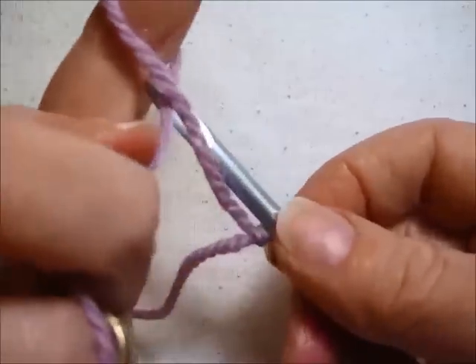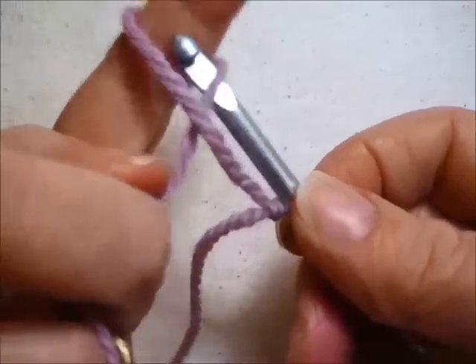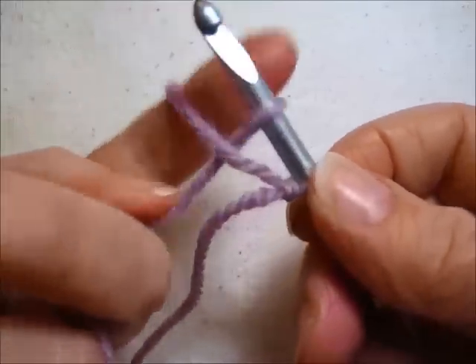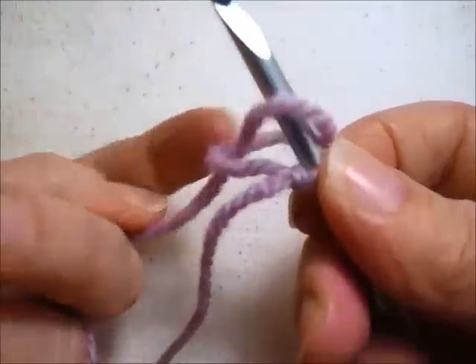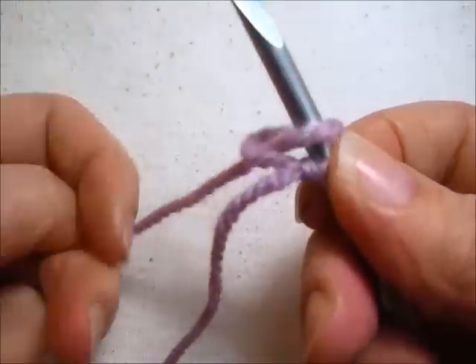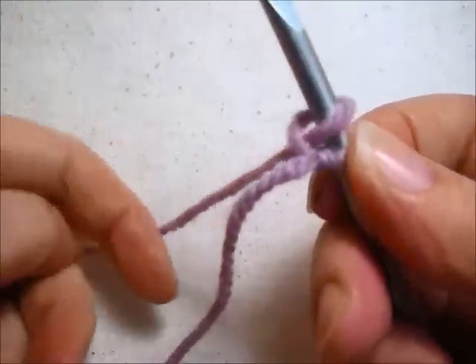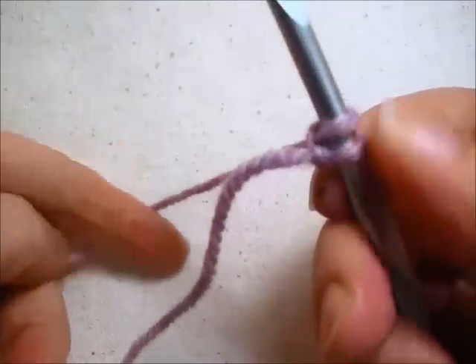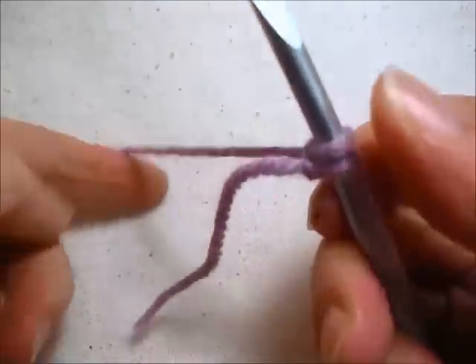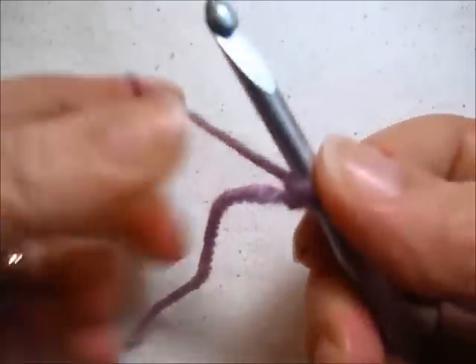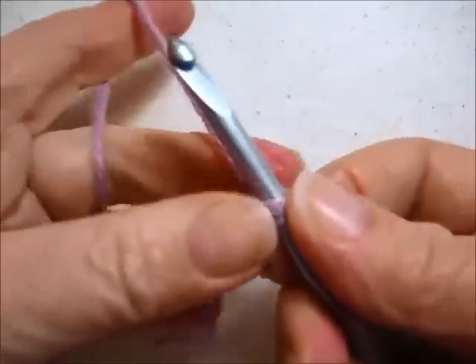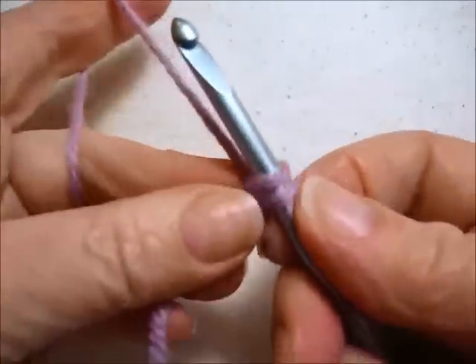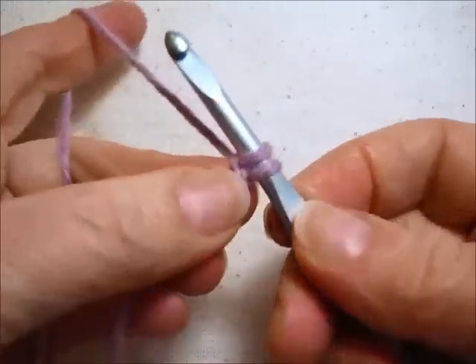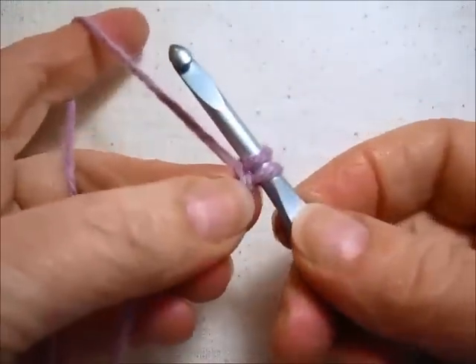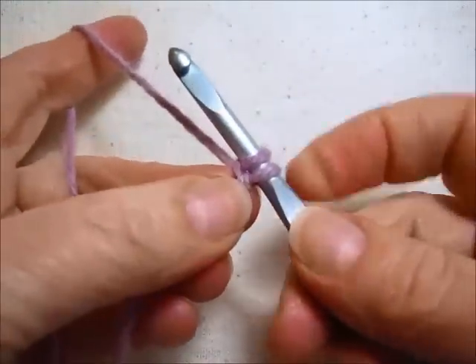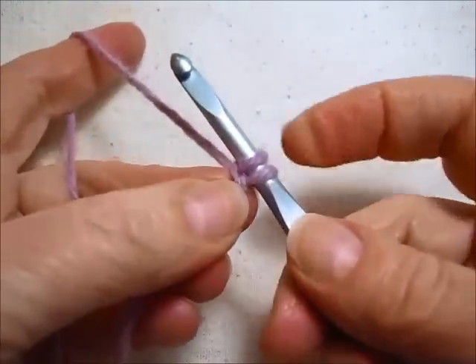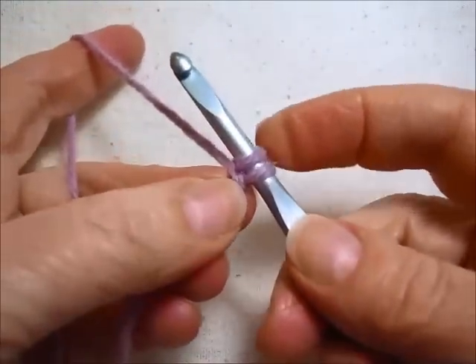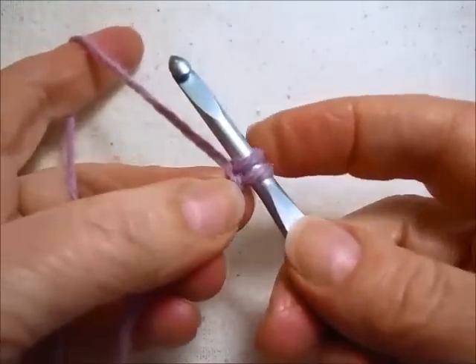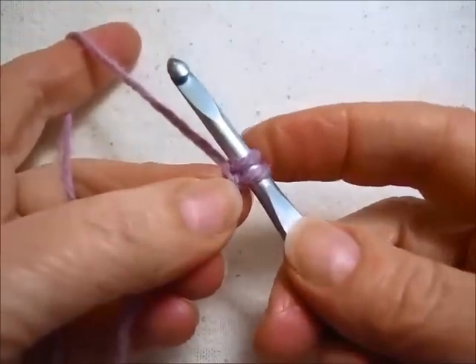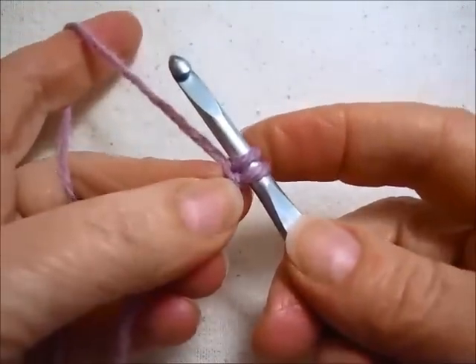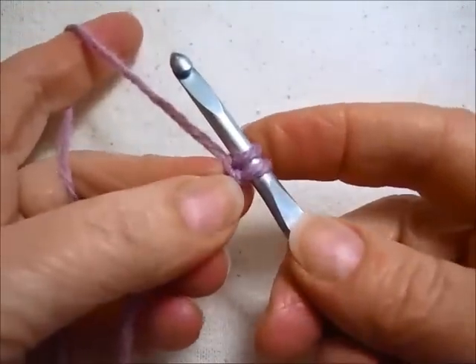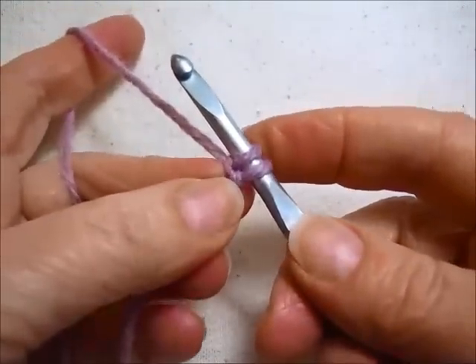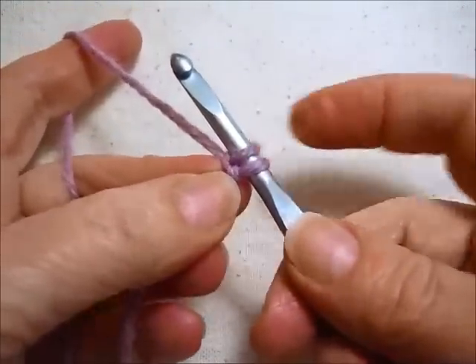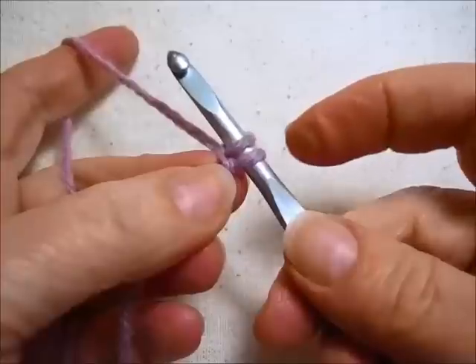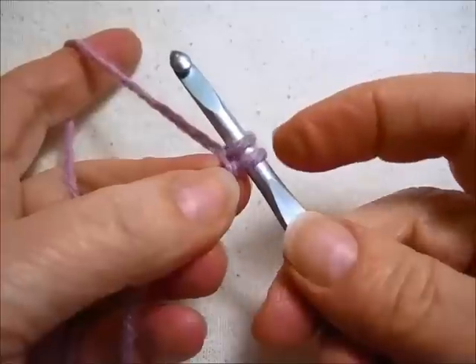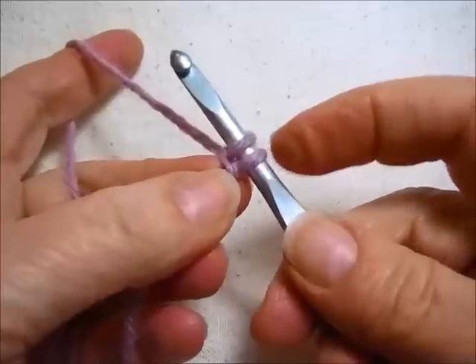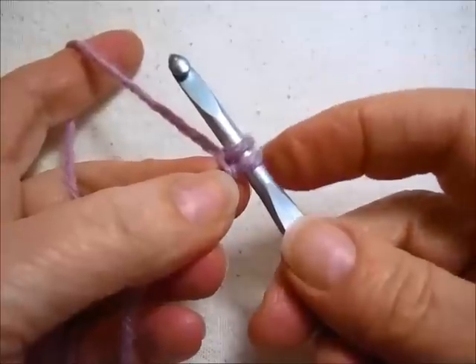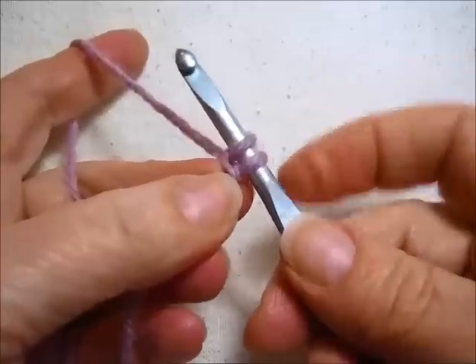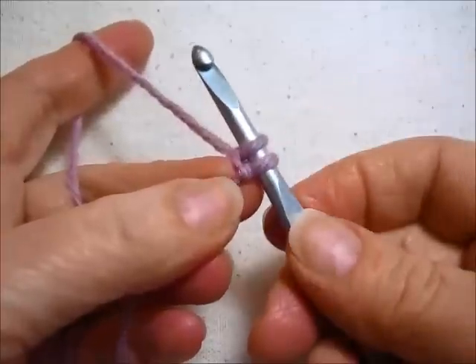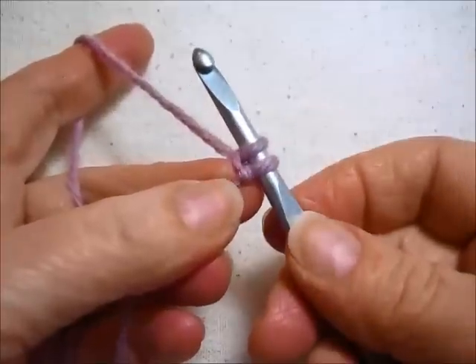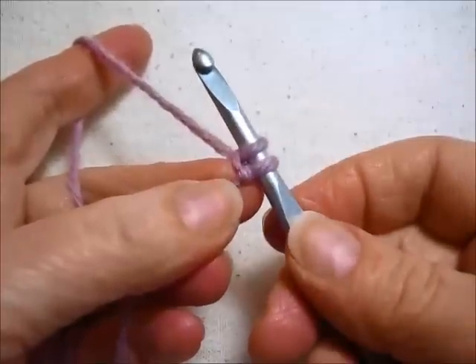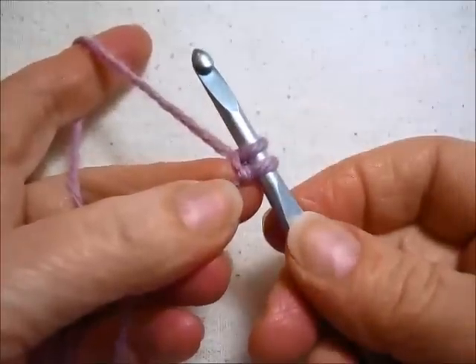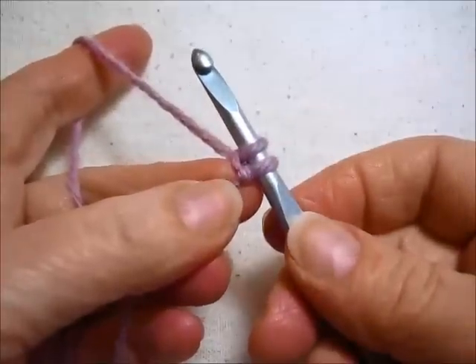This is a forward loop. It's a loop that you cast onto your hook. It sits right above your working loop.